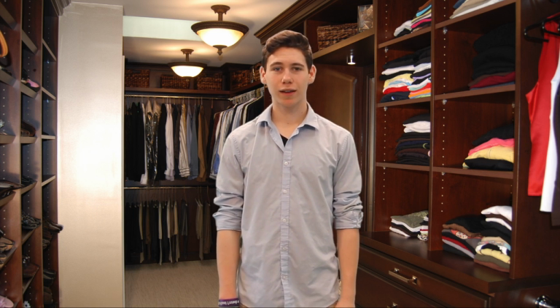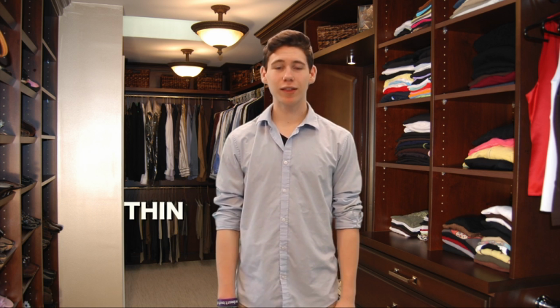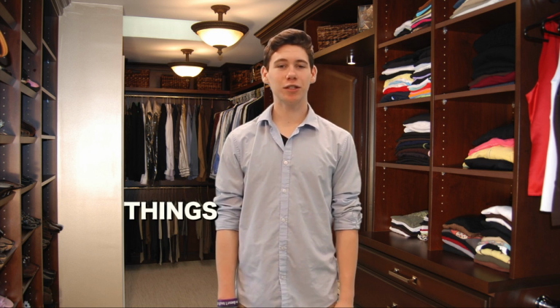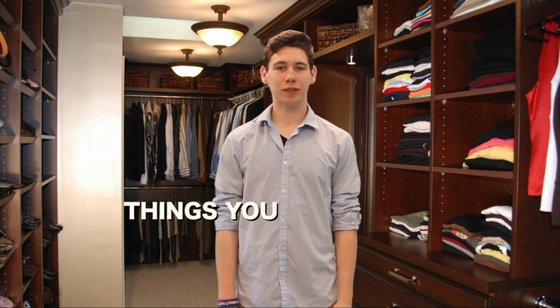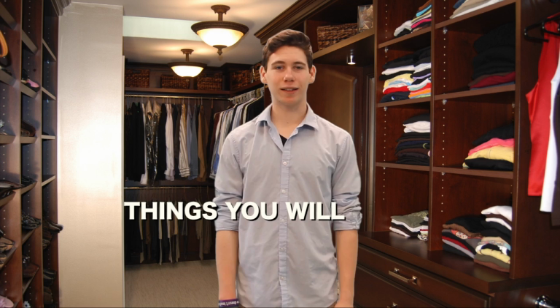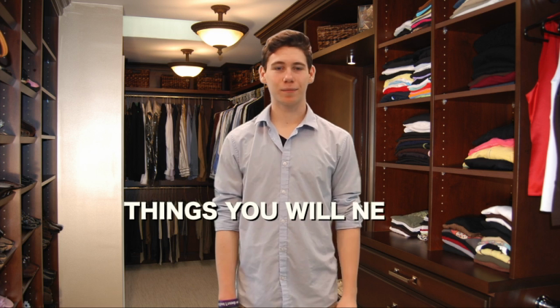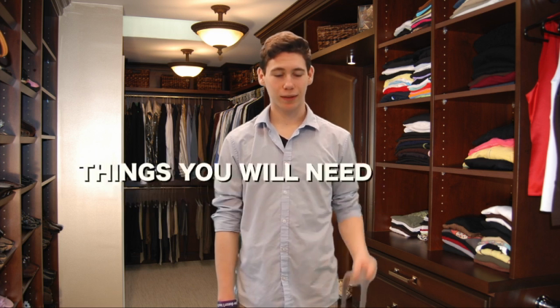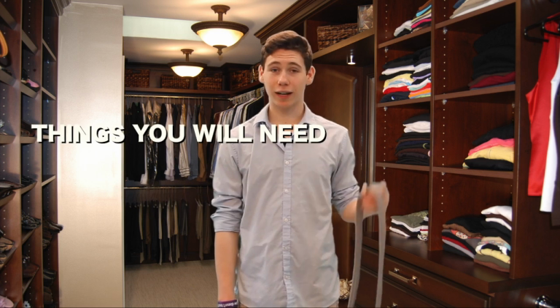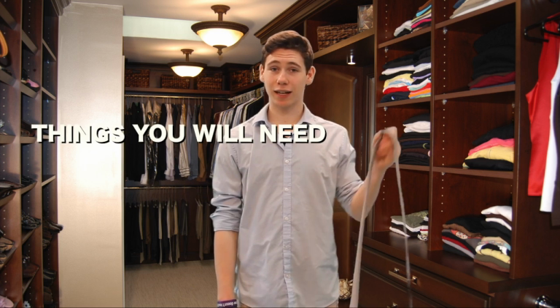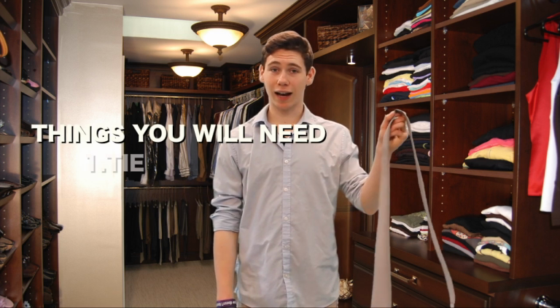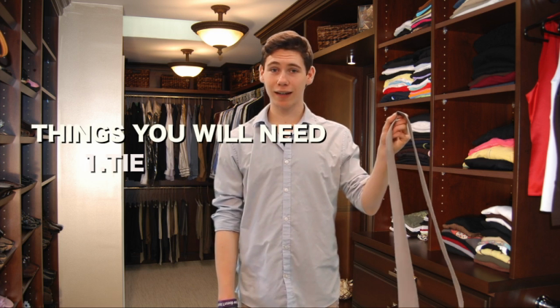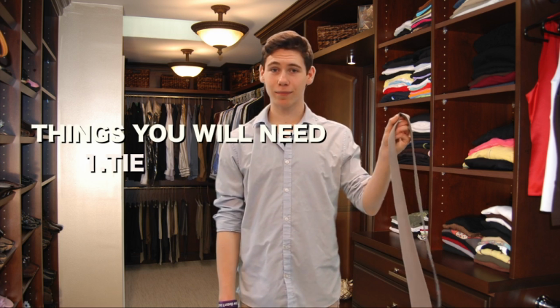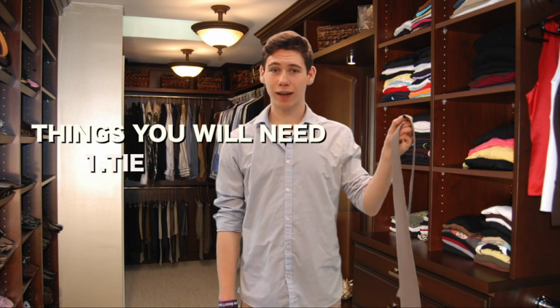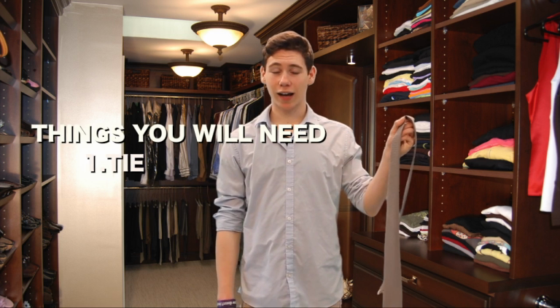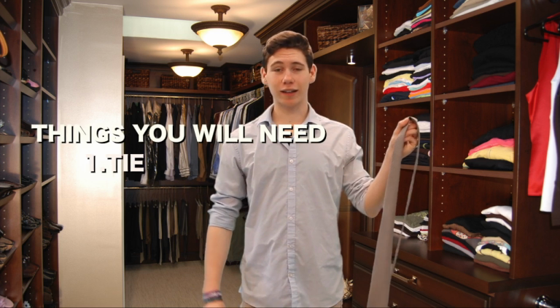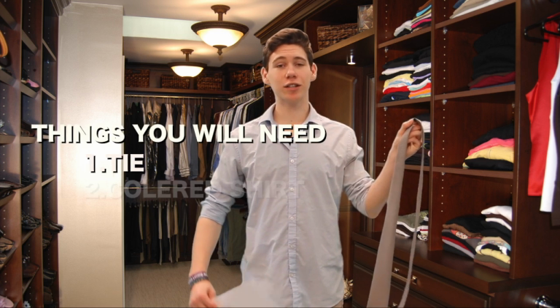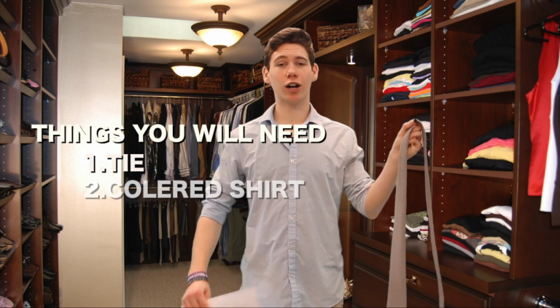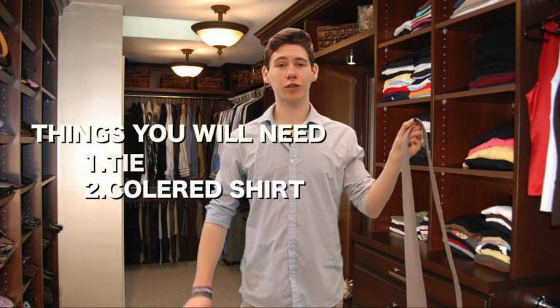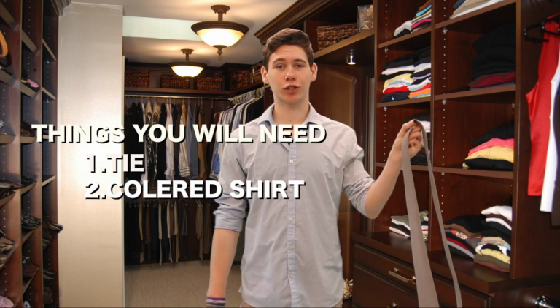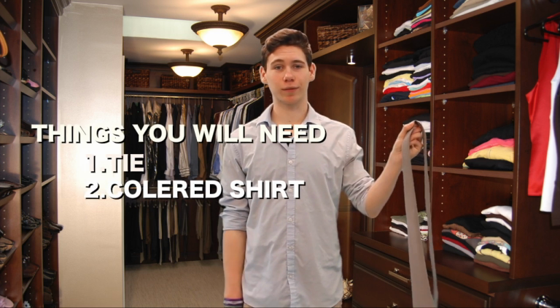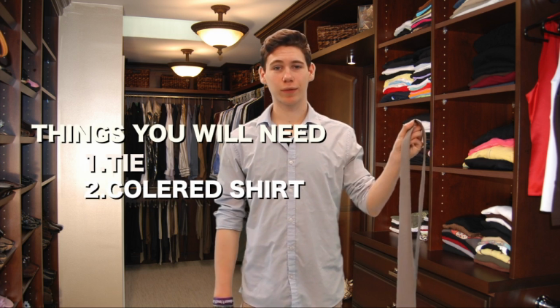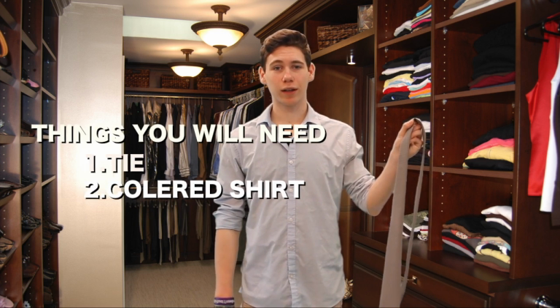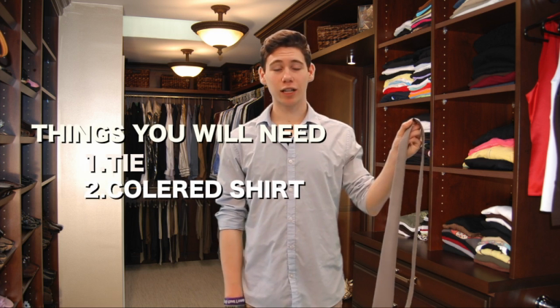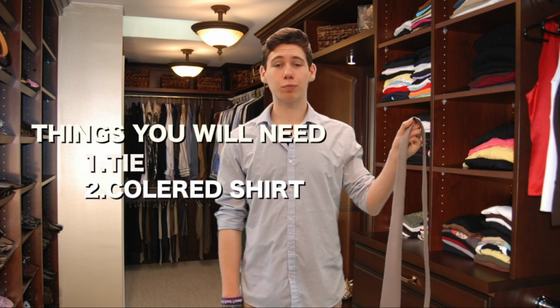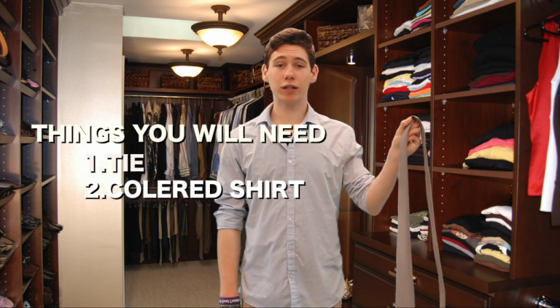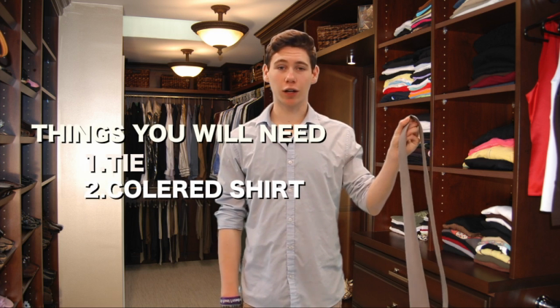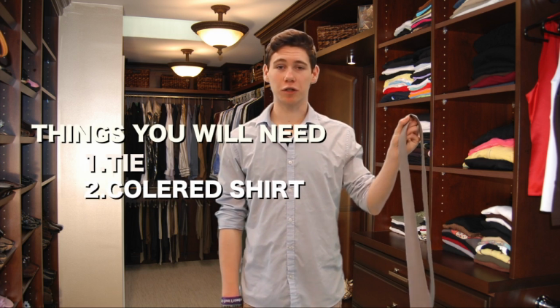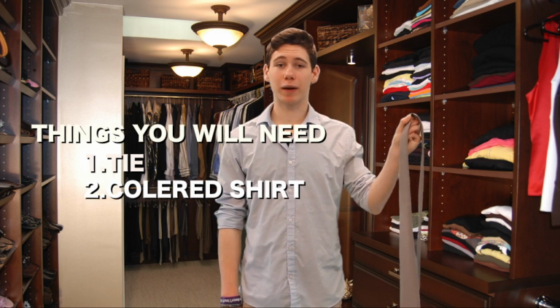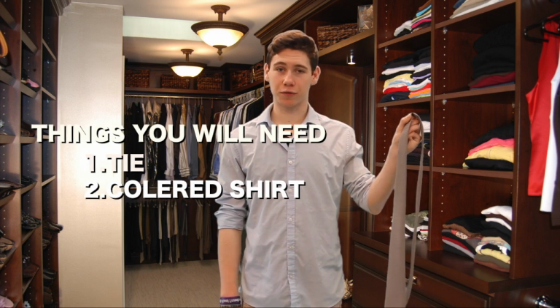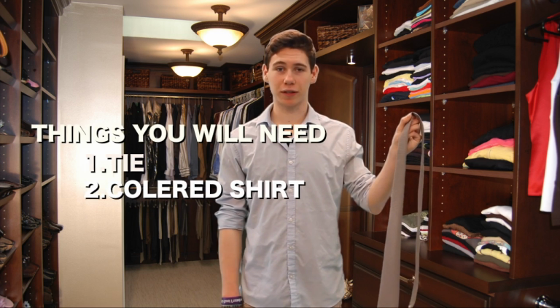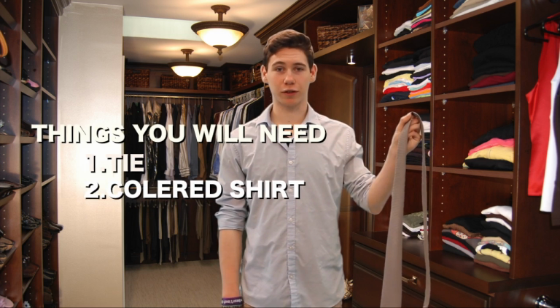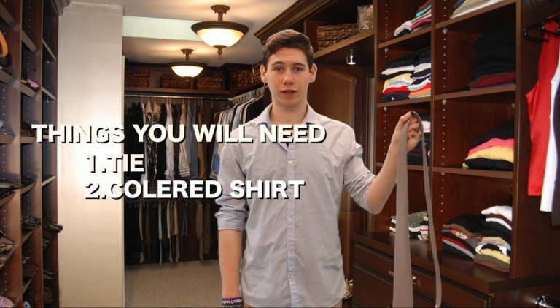Things you'll need: a tie and a nice collared shirt. A spread collar is better for this look.